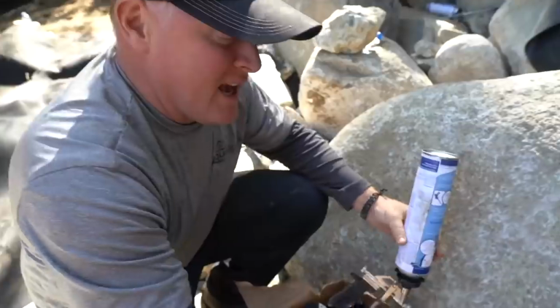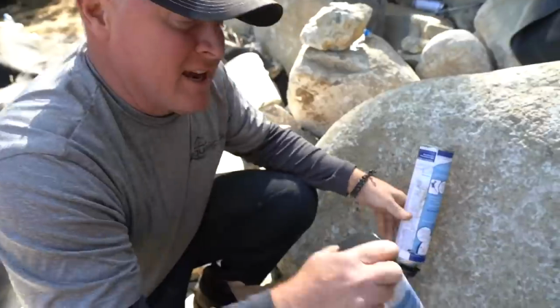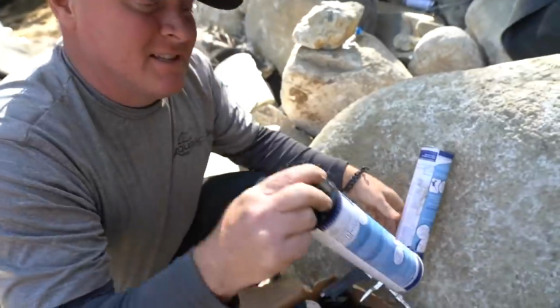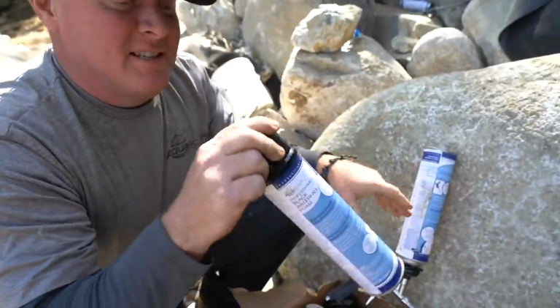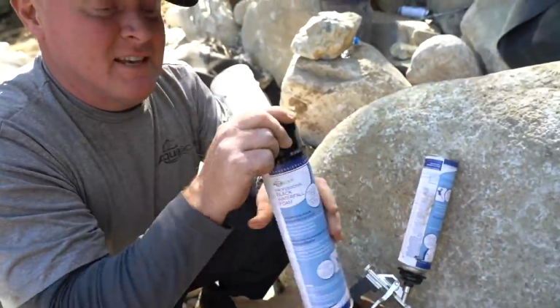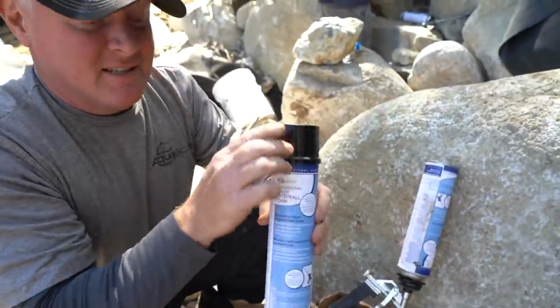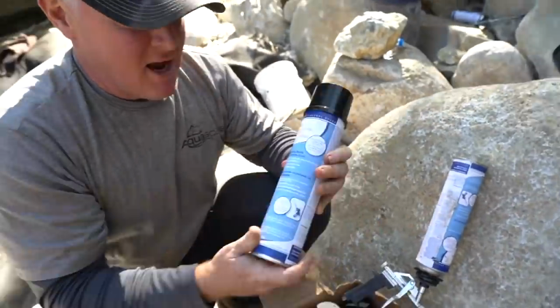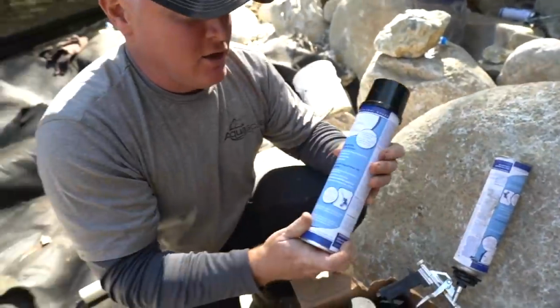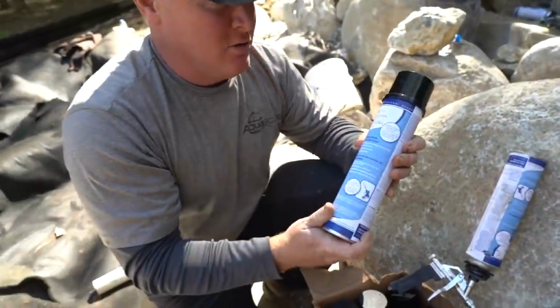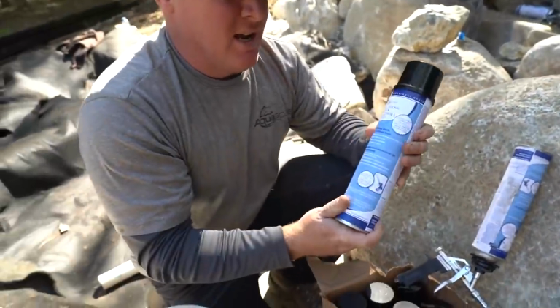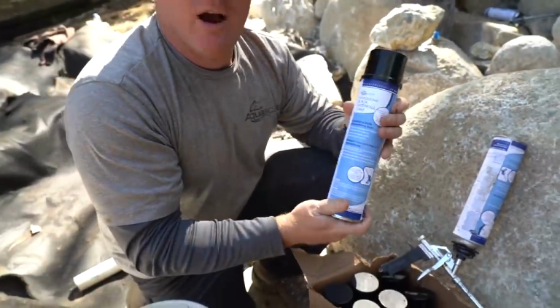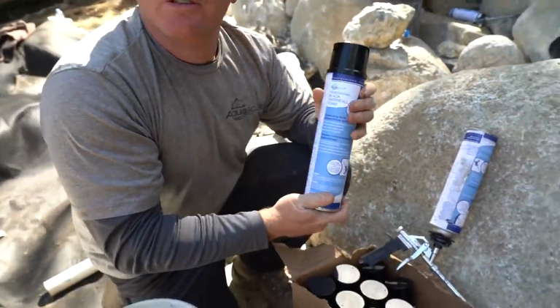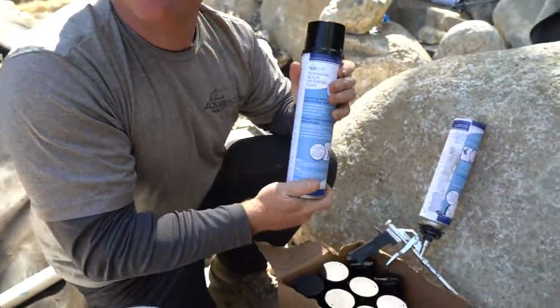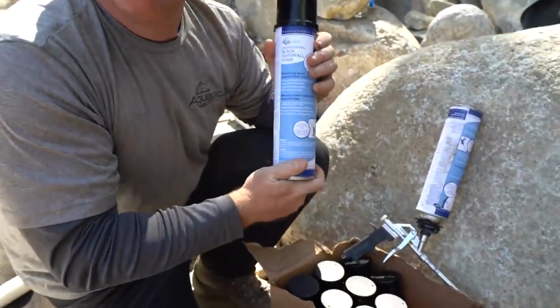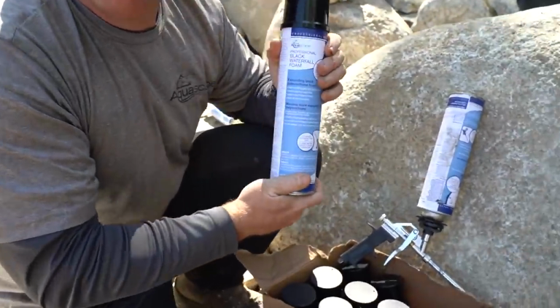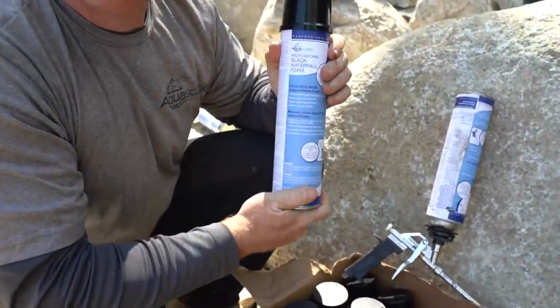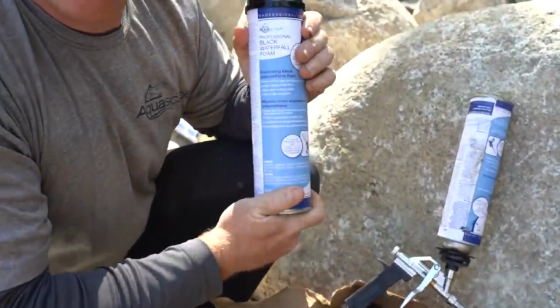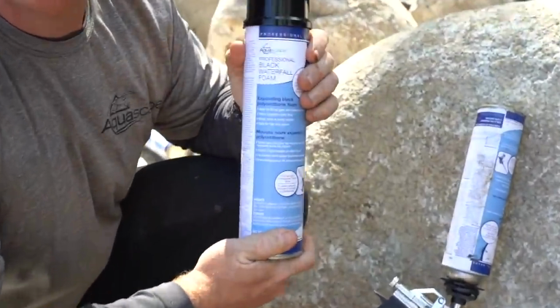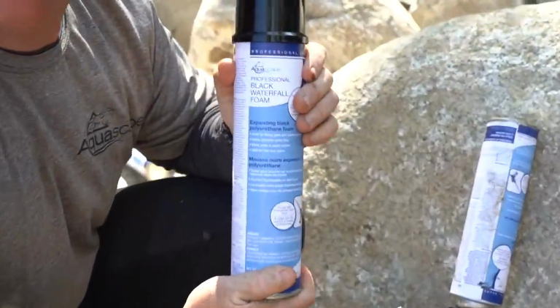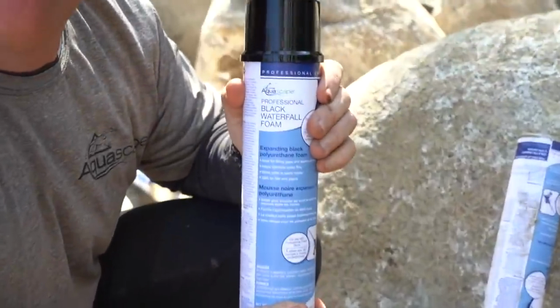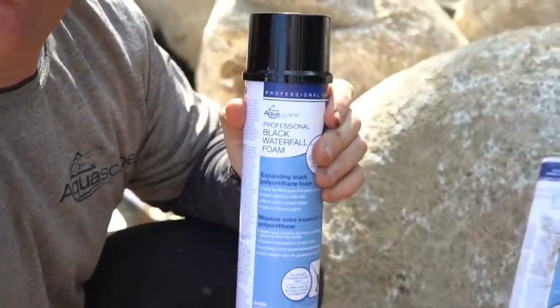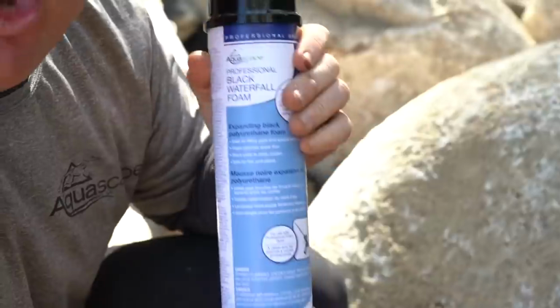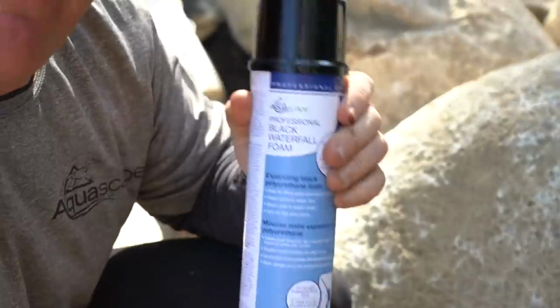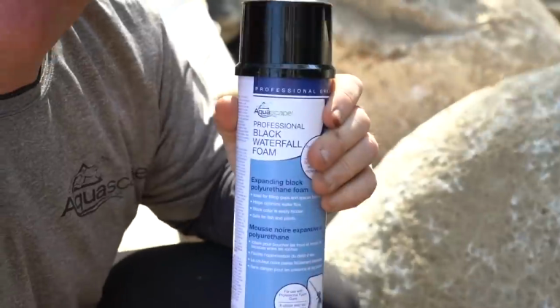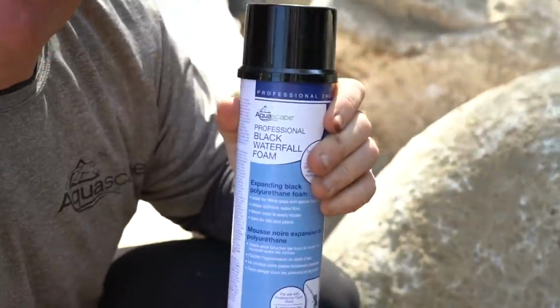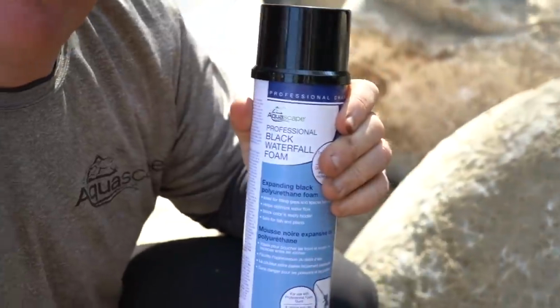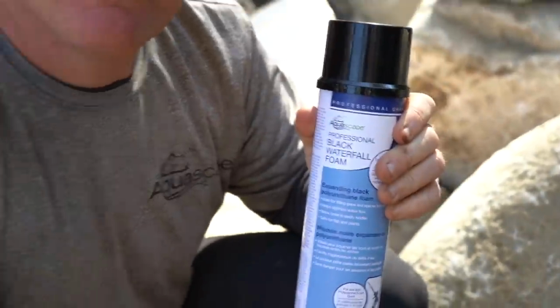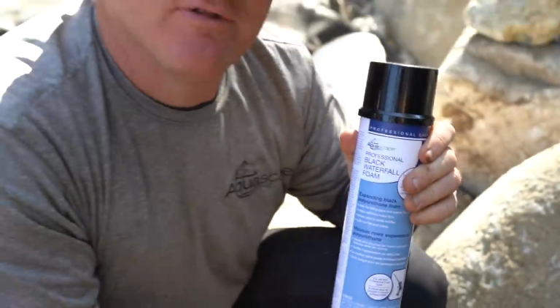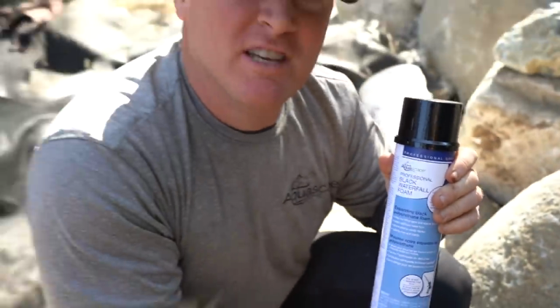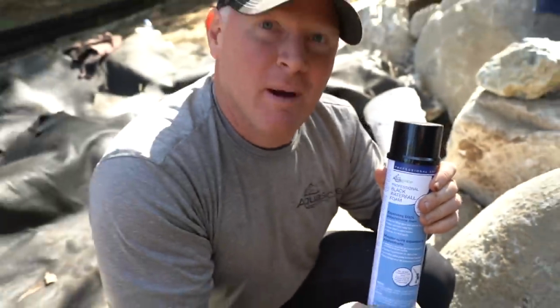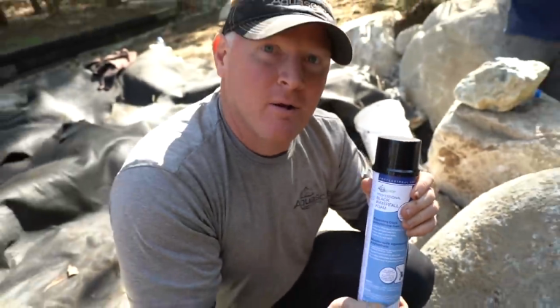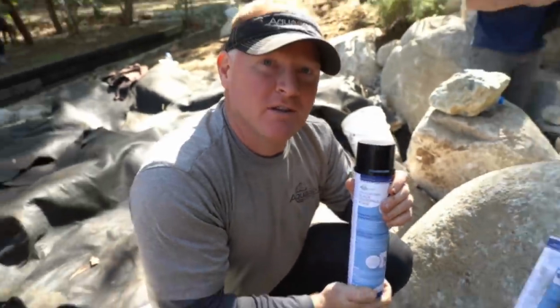For the waterfall foam, I insist on using Aquascape's black waterfall foam — nothing but the best for Team Aquascape.